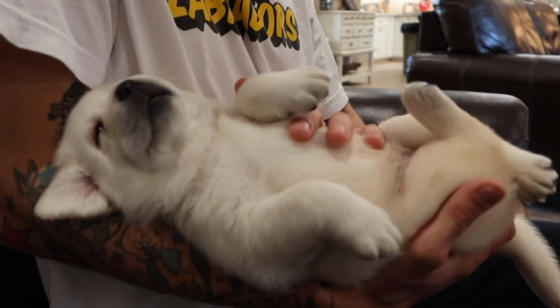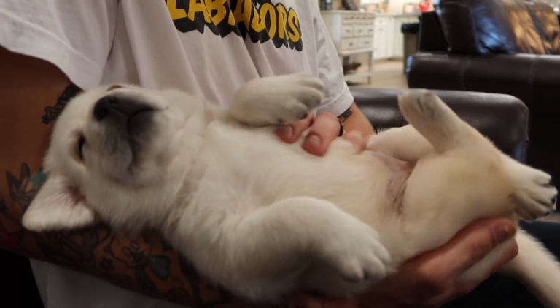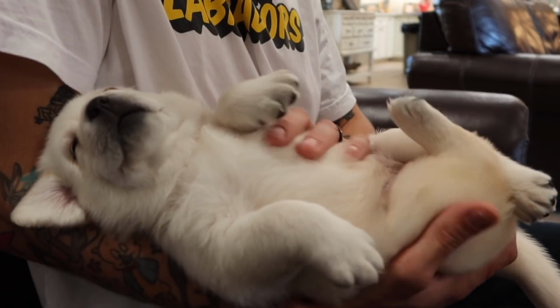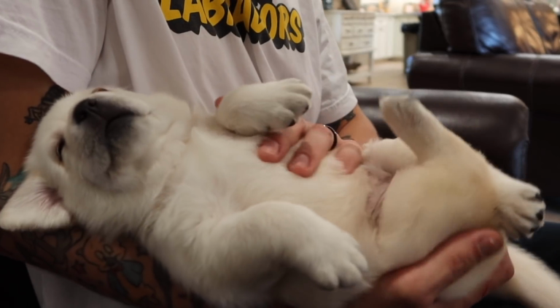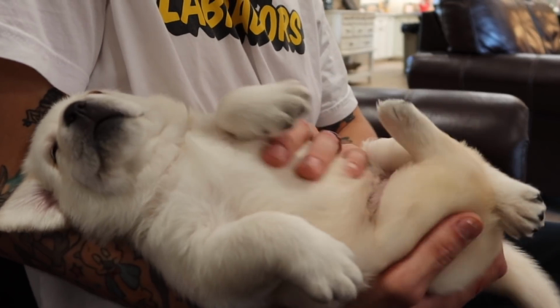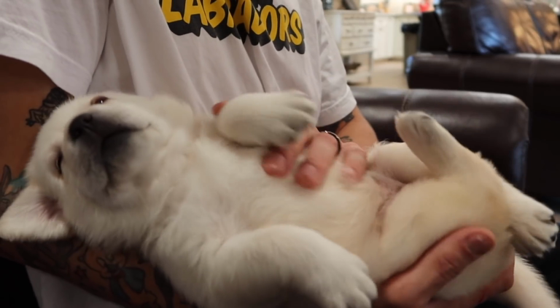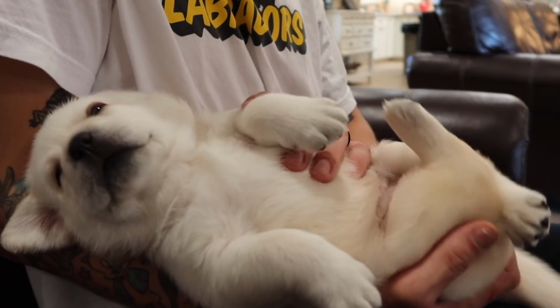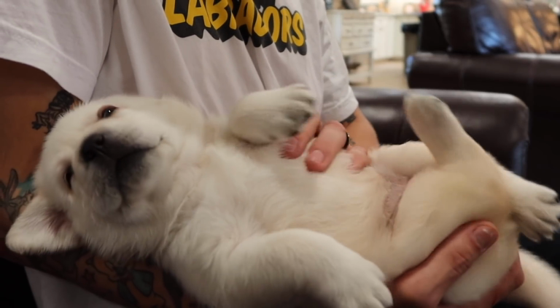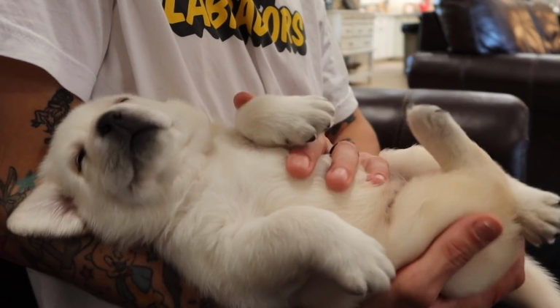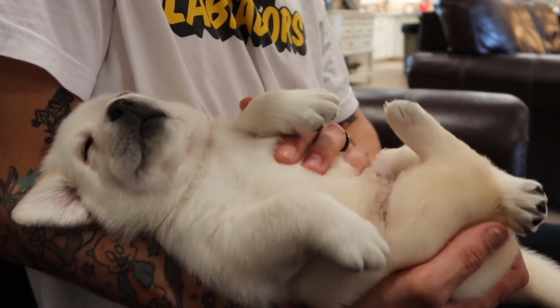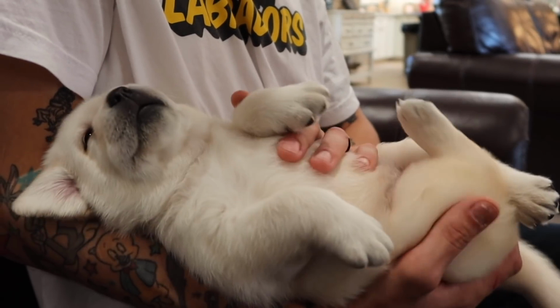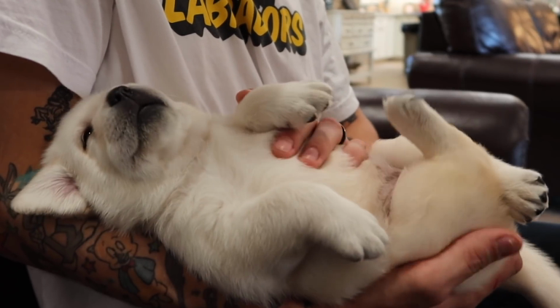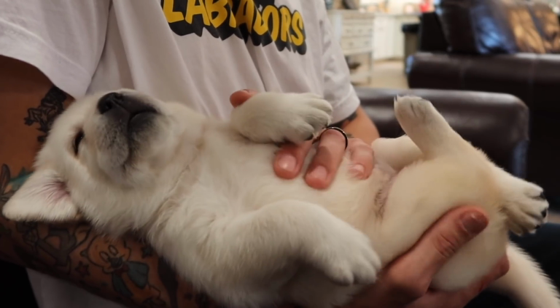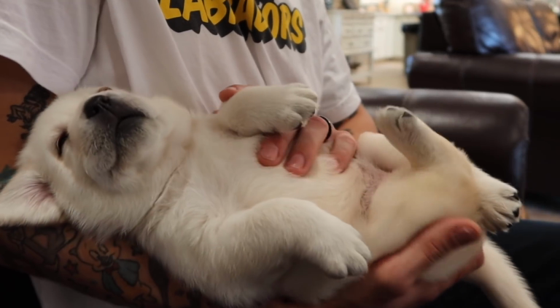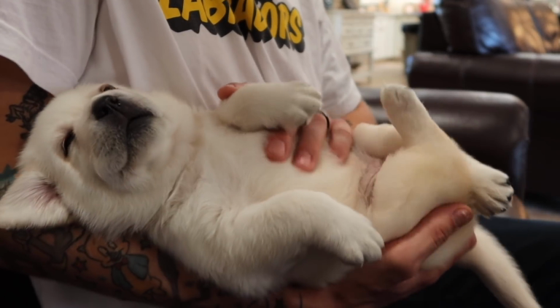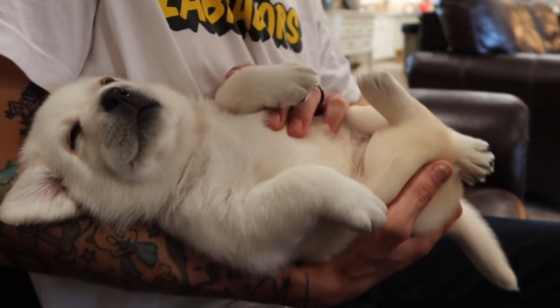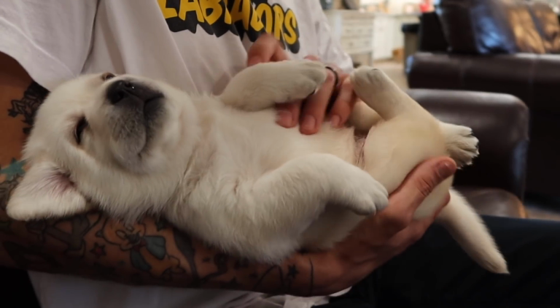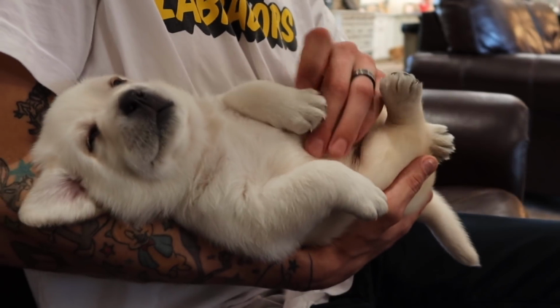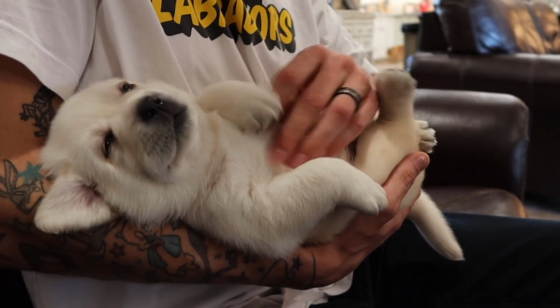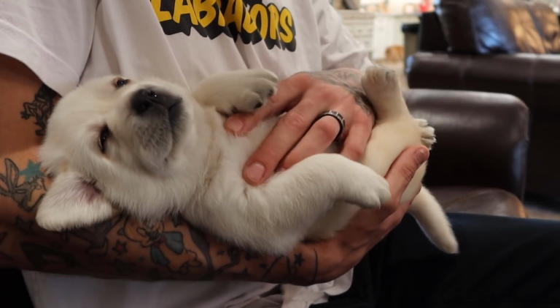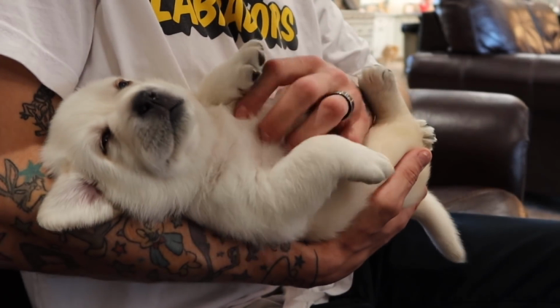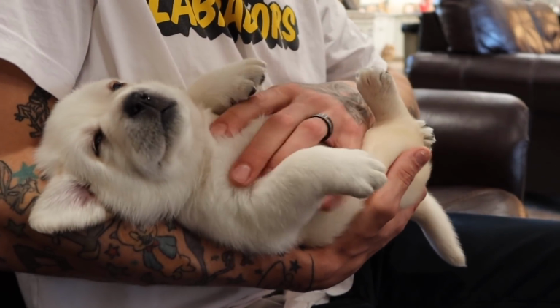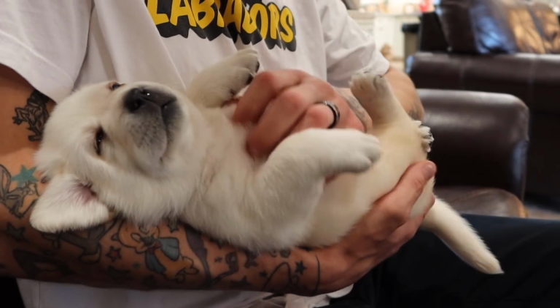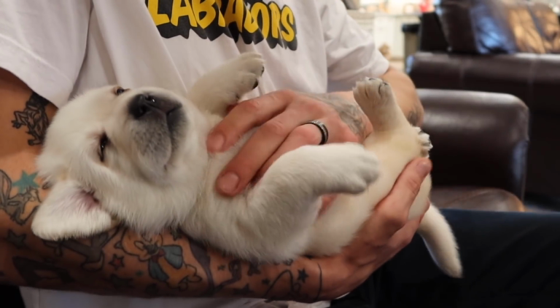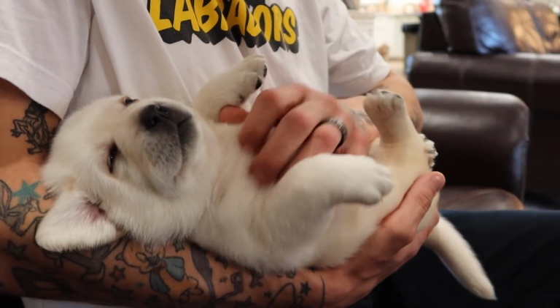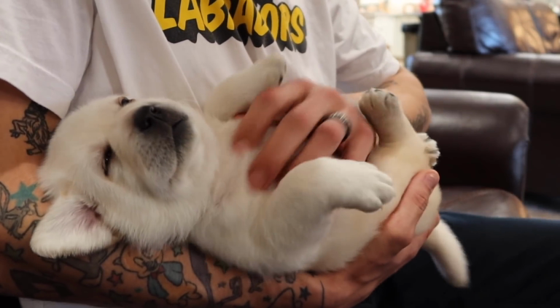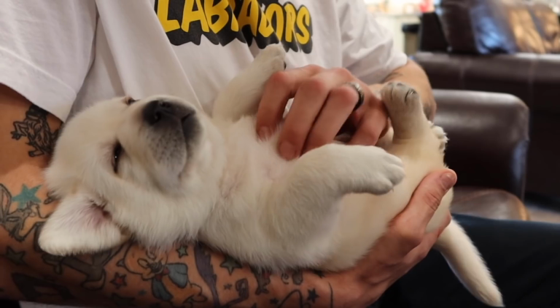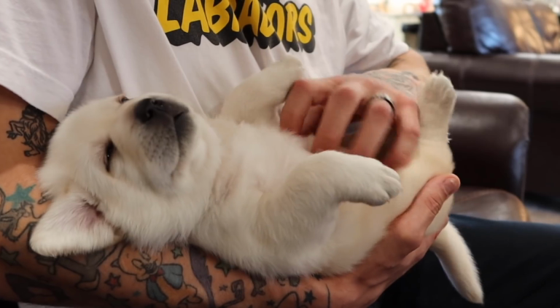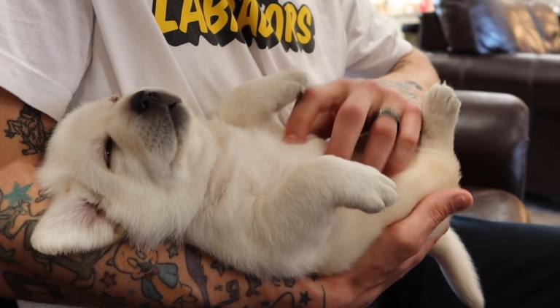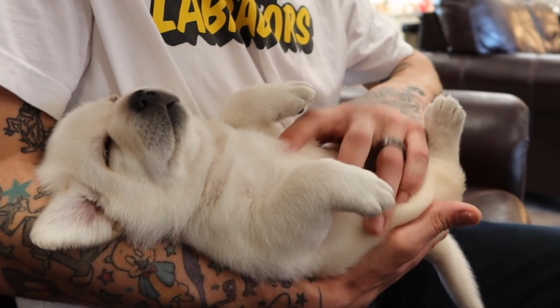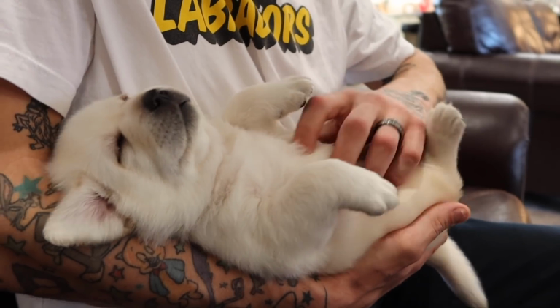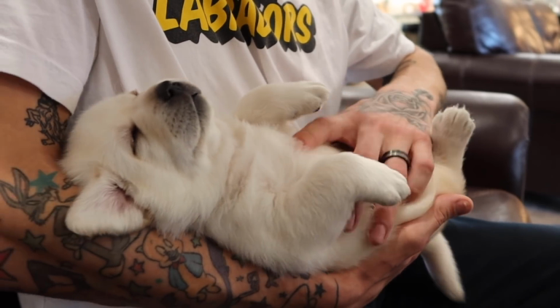You're doing so good, Flurry. Yes, you're doing so good. Oh, you're gonna get some belly rubs for that!